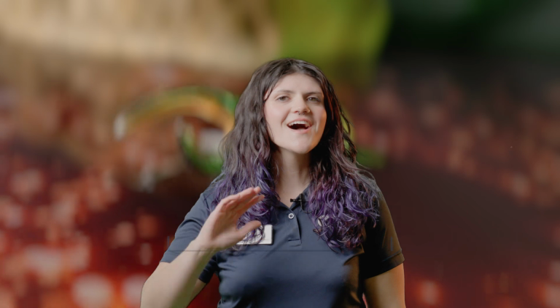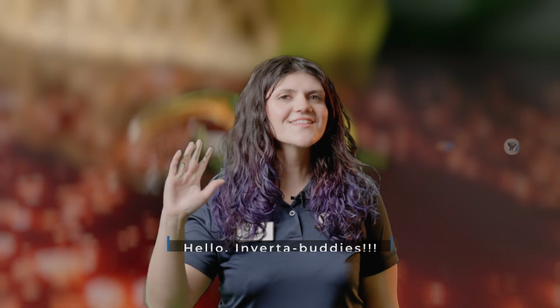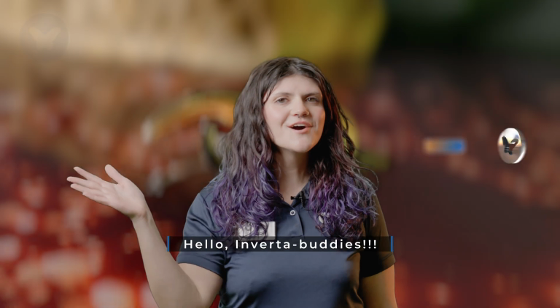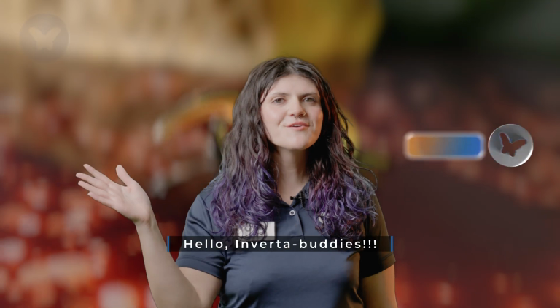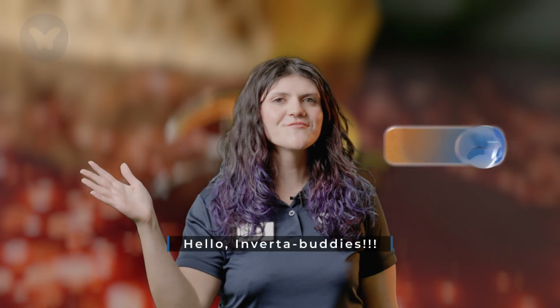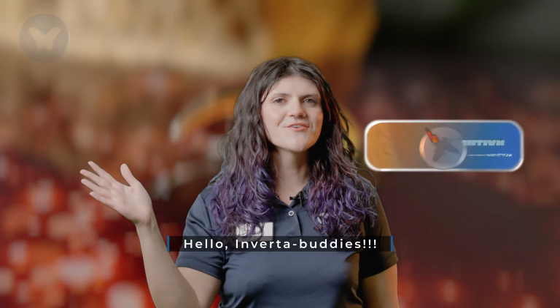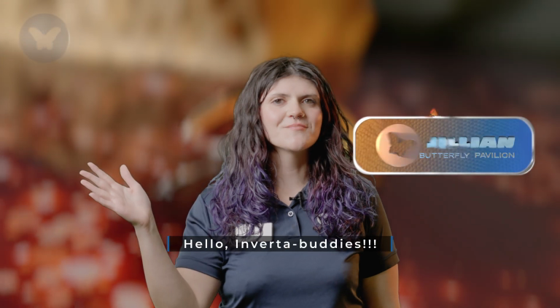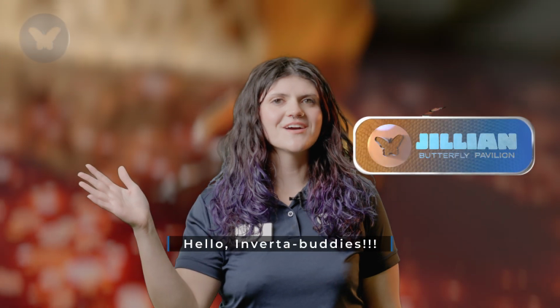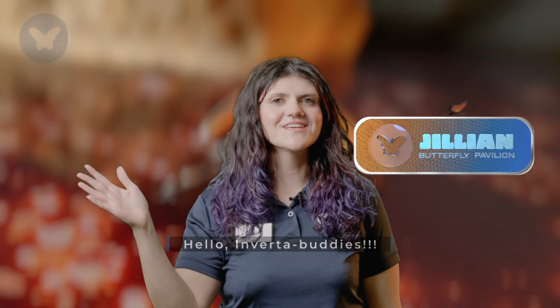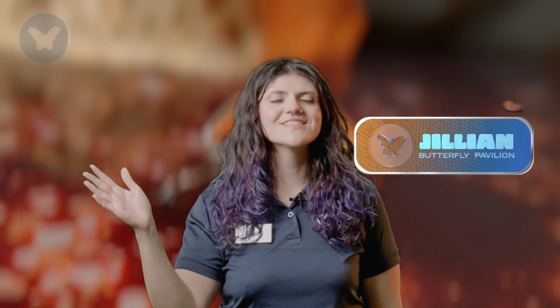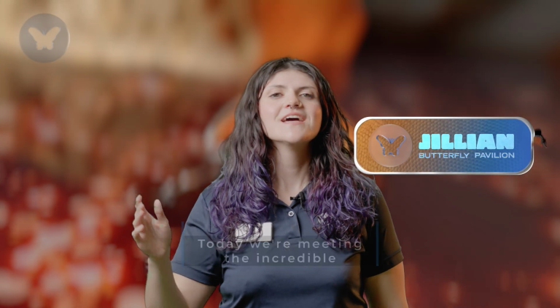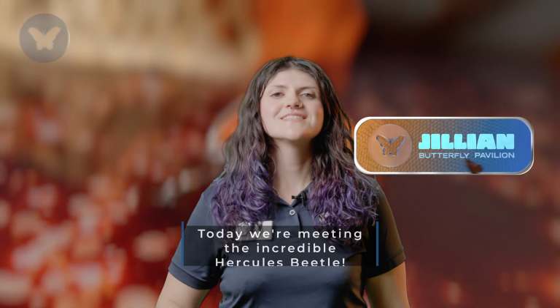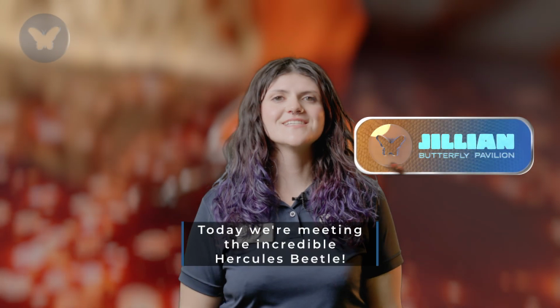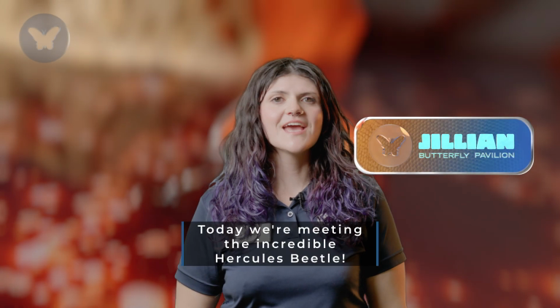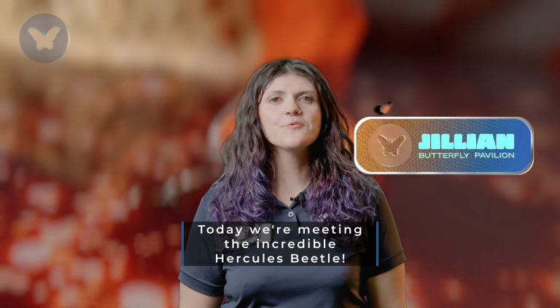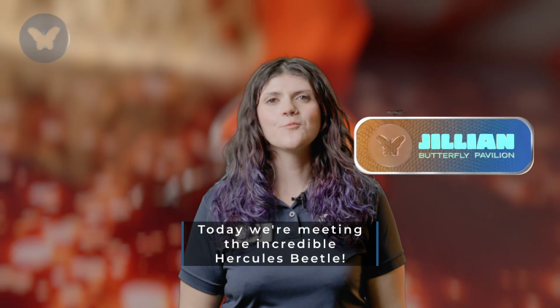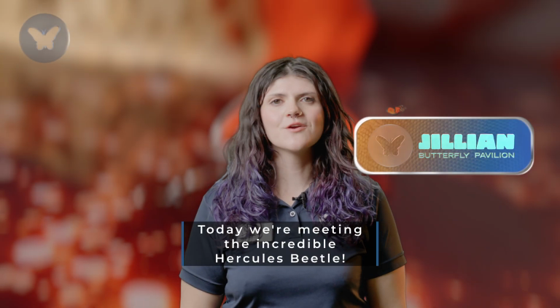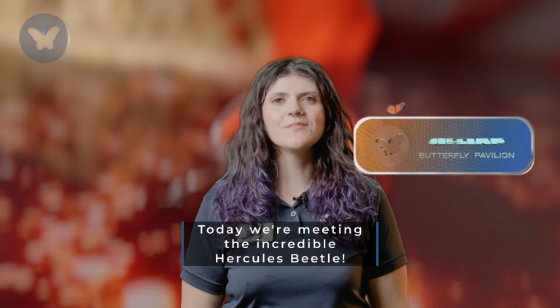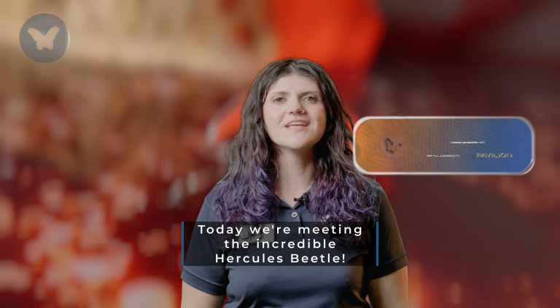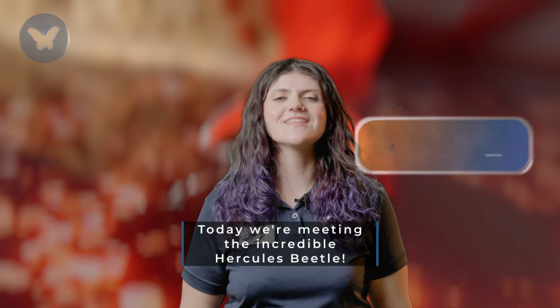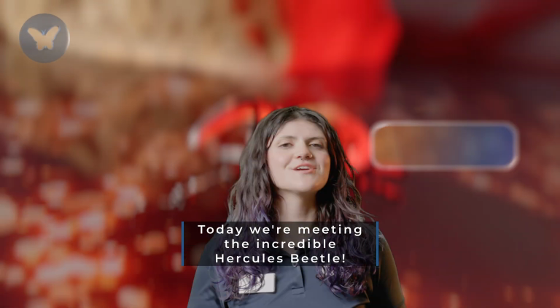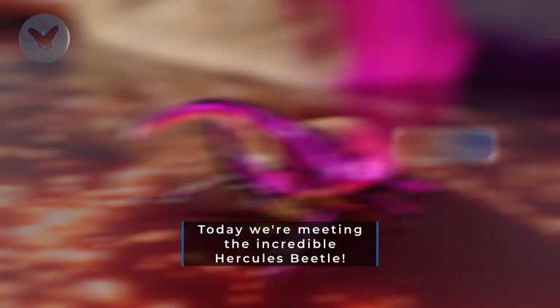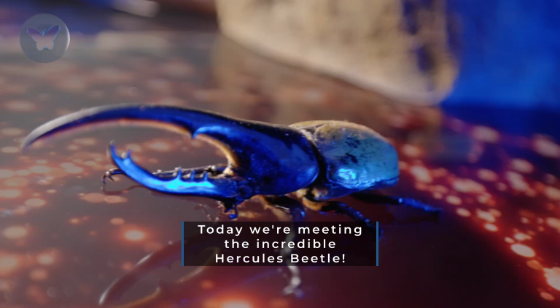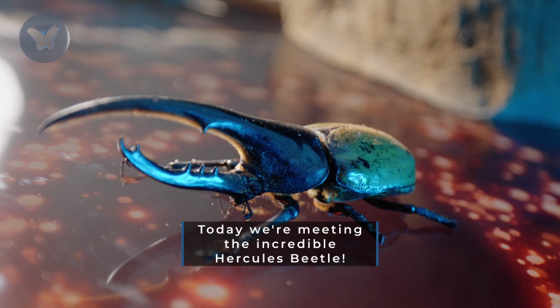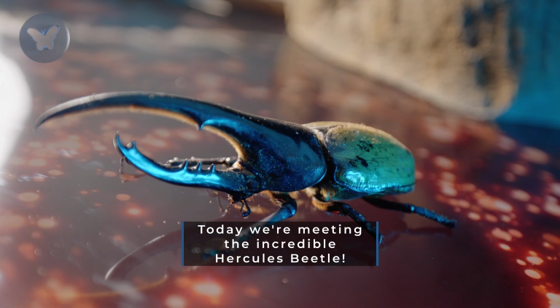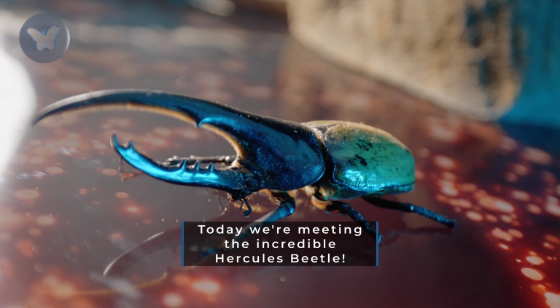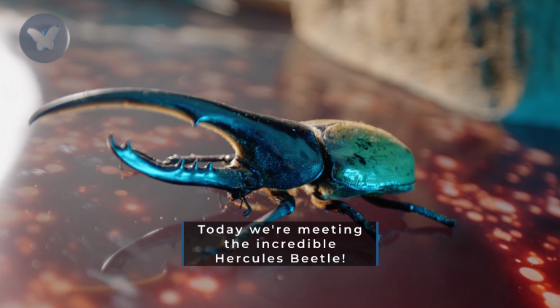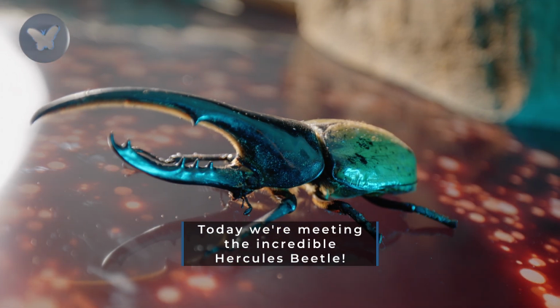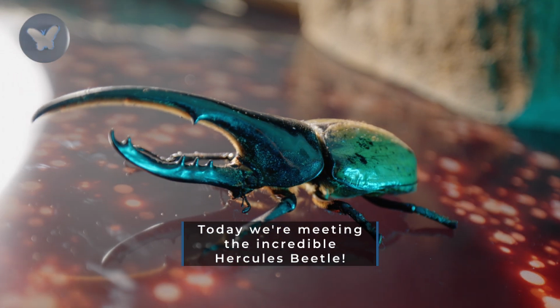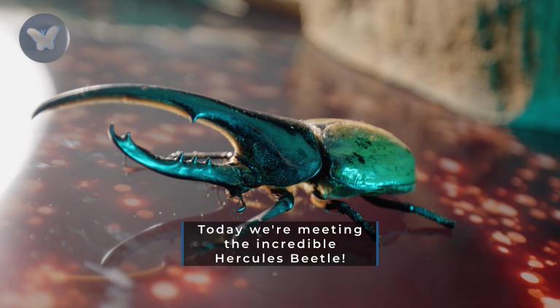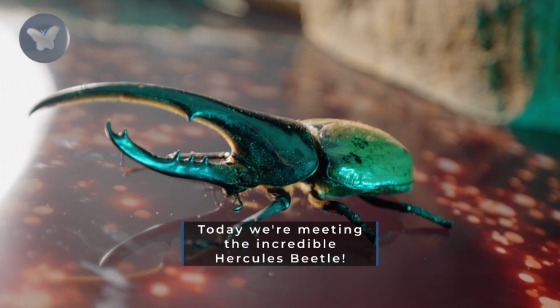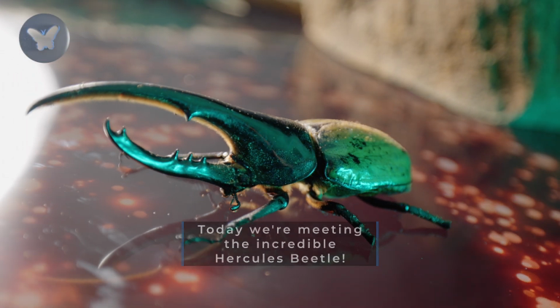Hello Inverta Buddies! Today we're meeting the incredible Hercules Beetle.